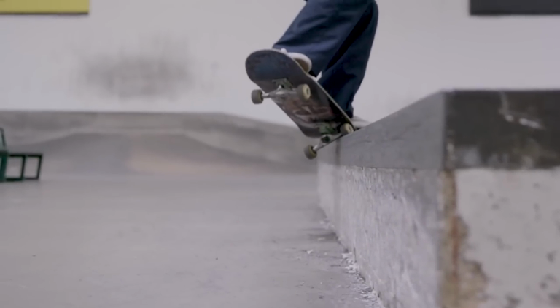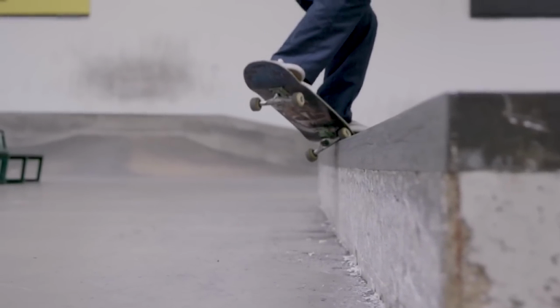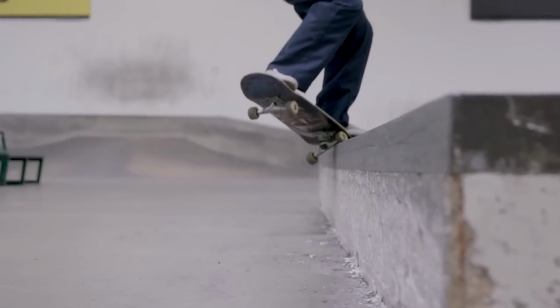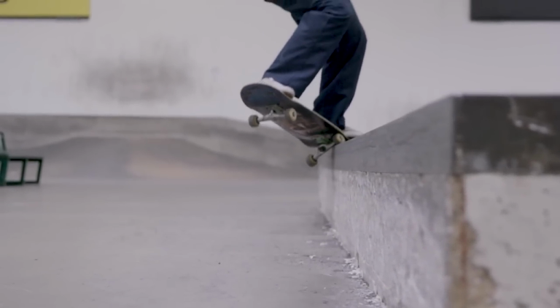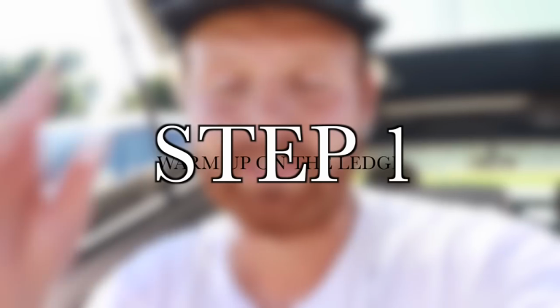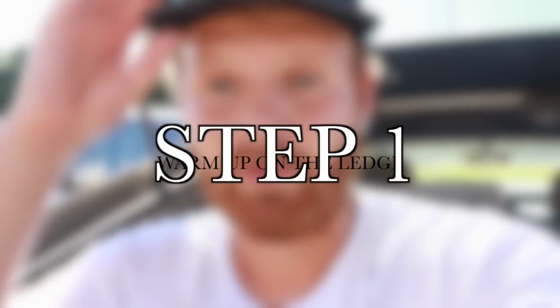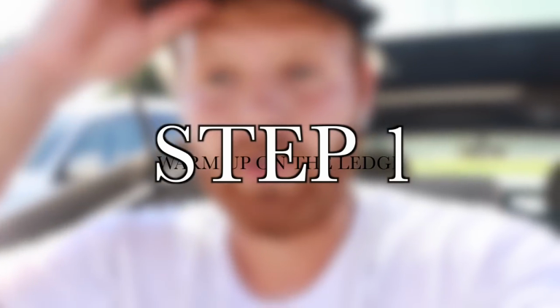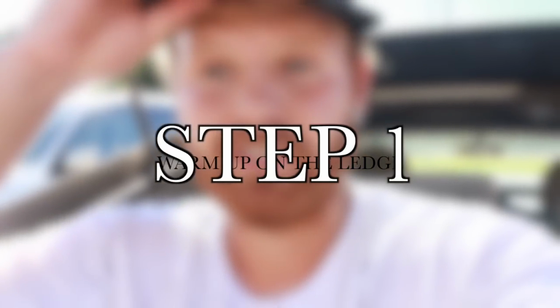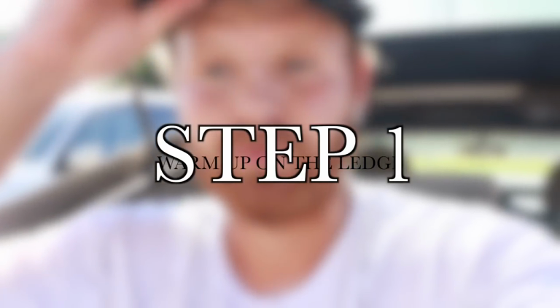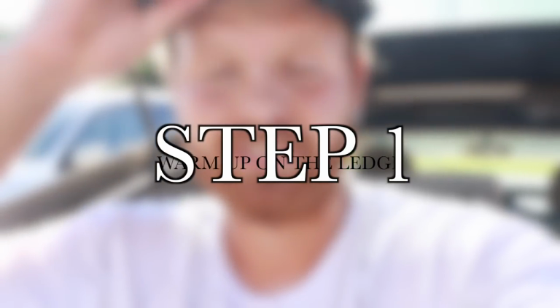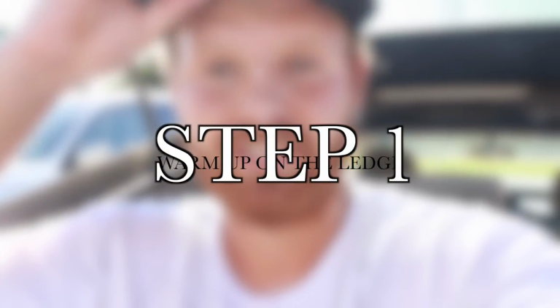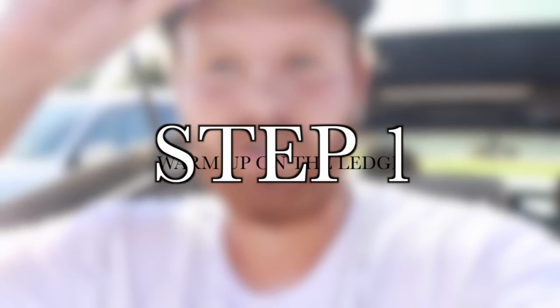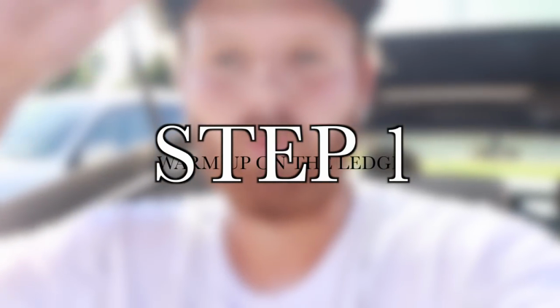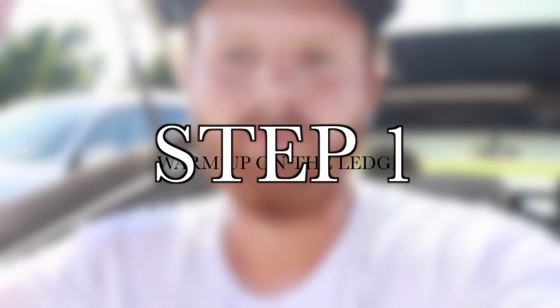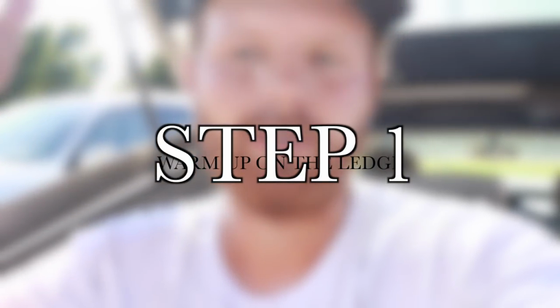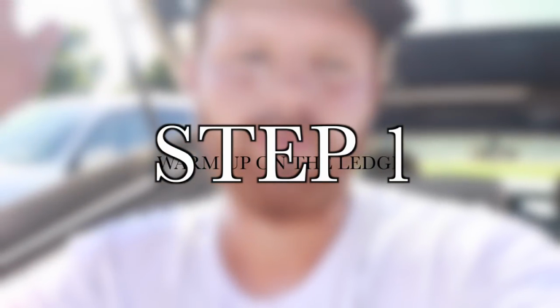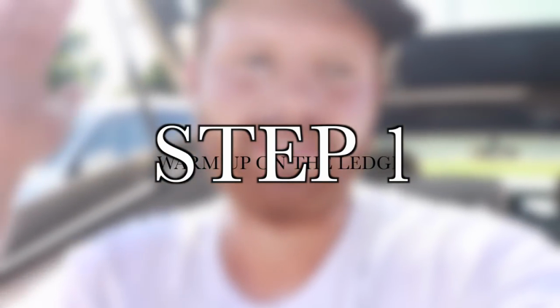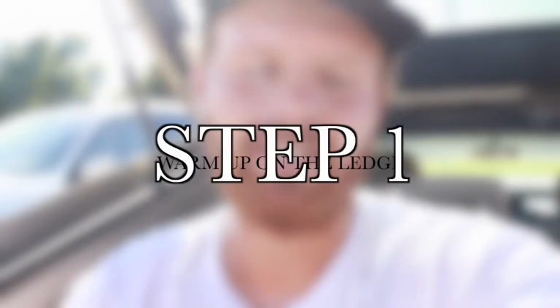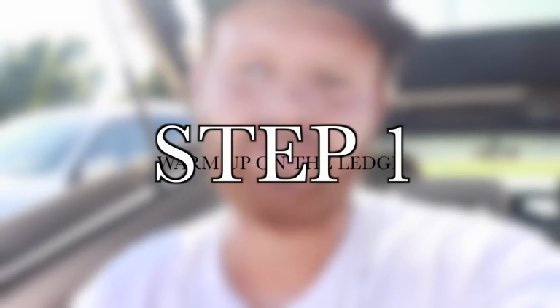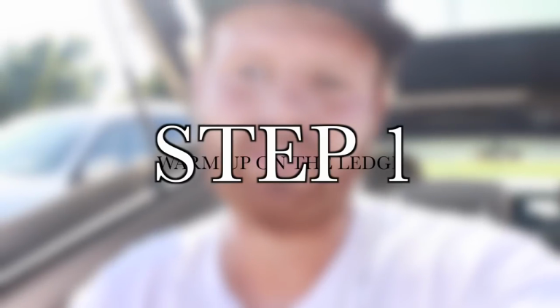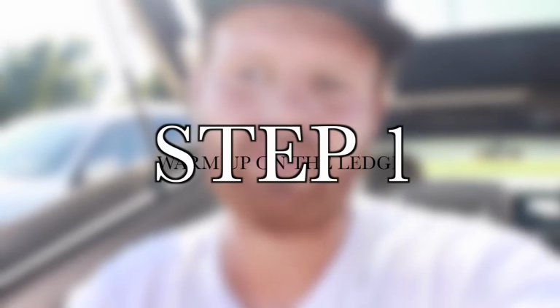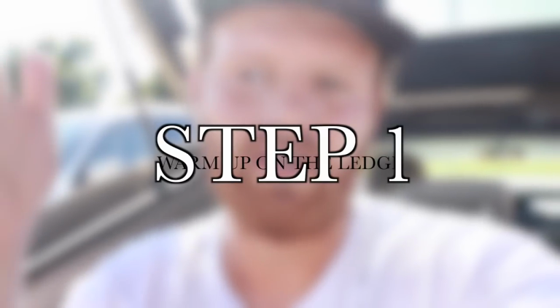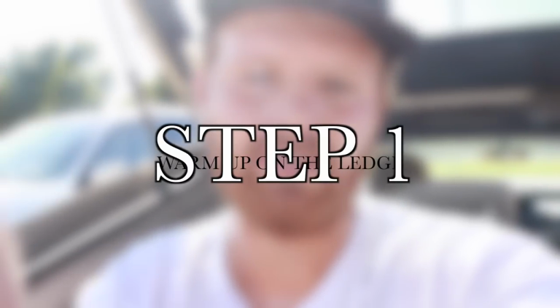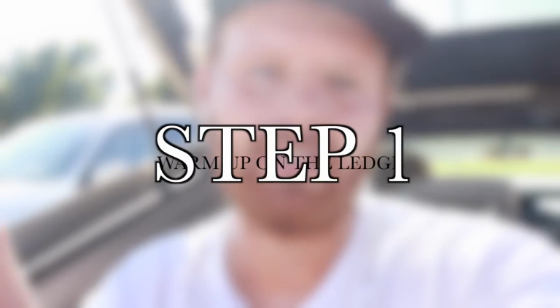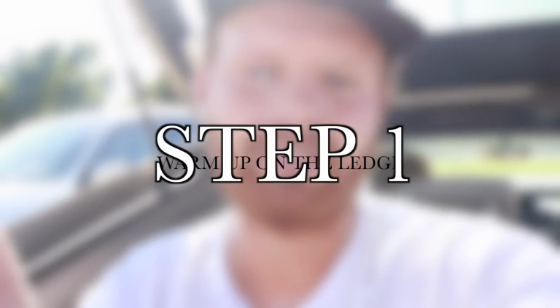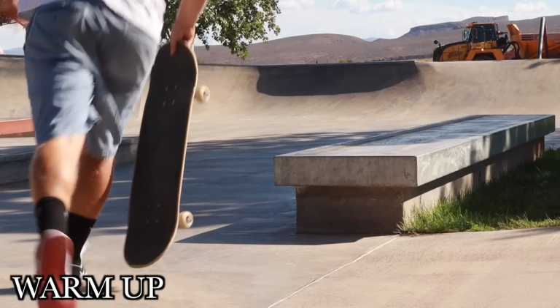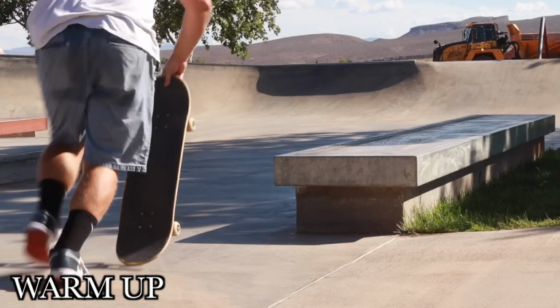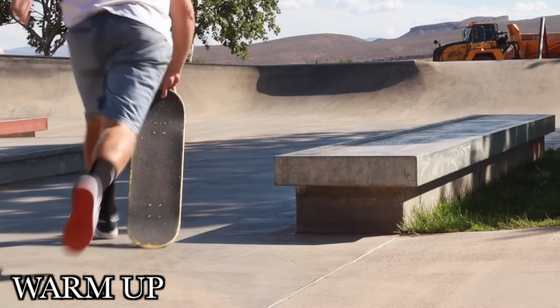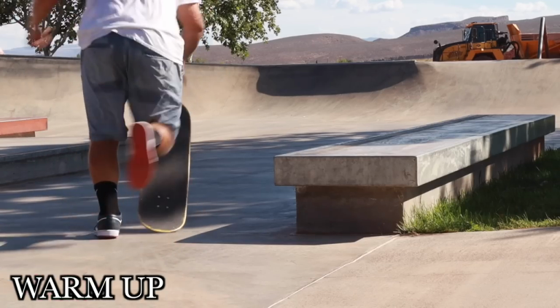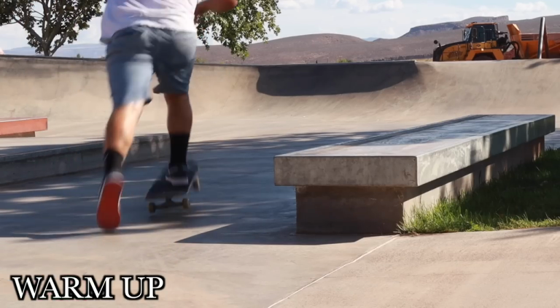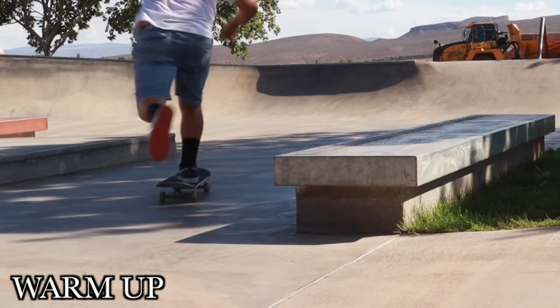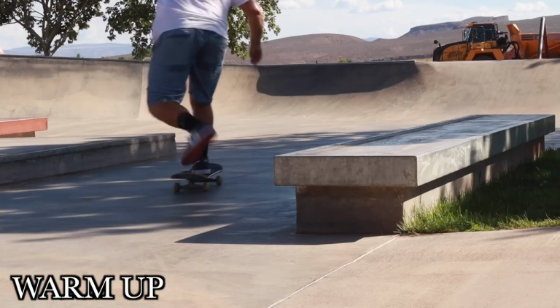First, step one: we're just going to get warmed up with 10 tricks on the ledge that we're going to be learning on today.